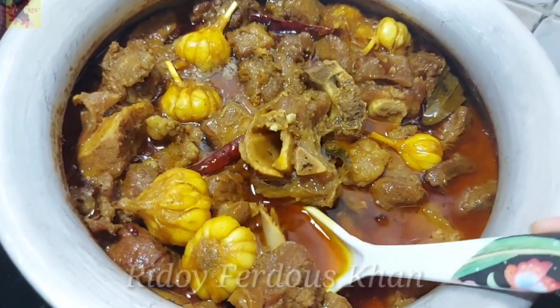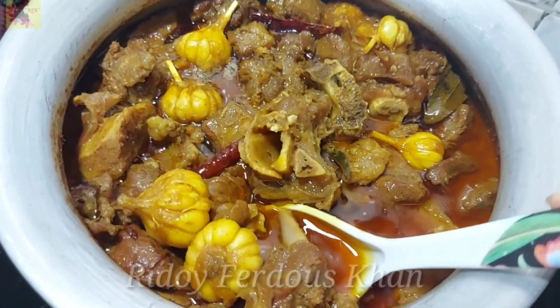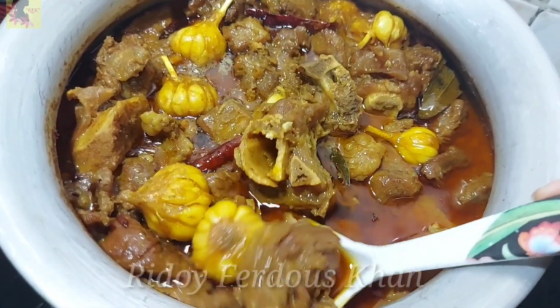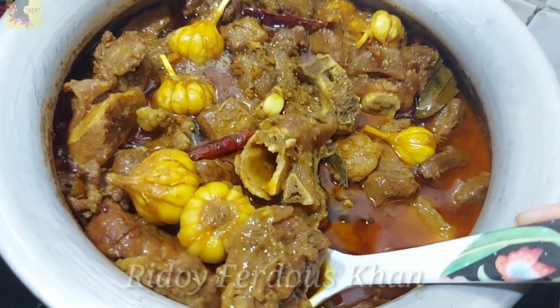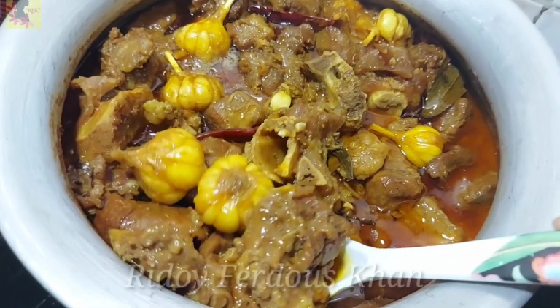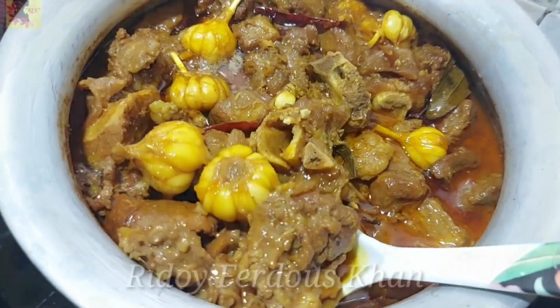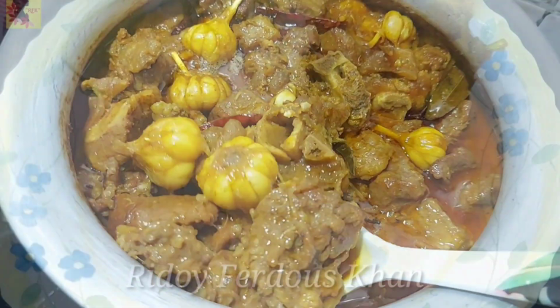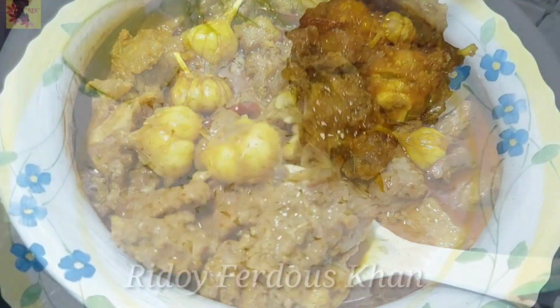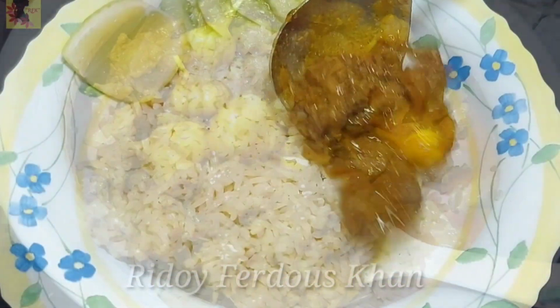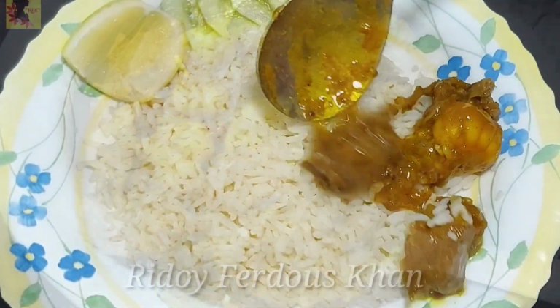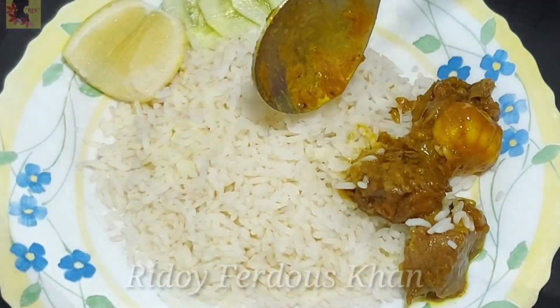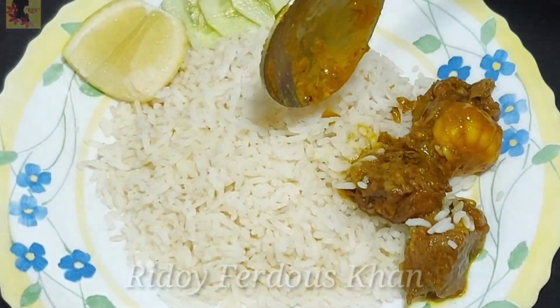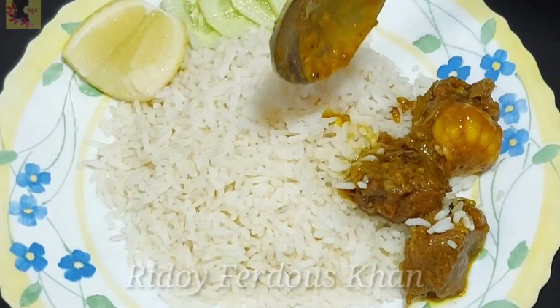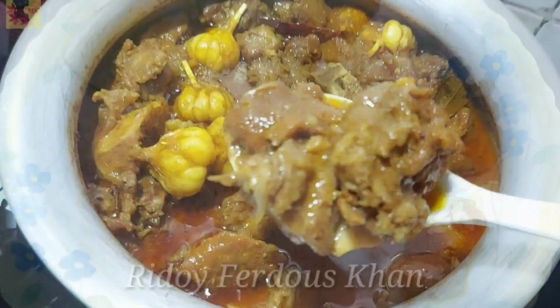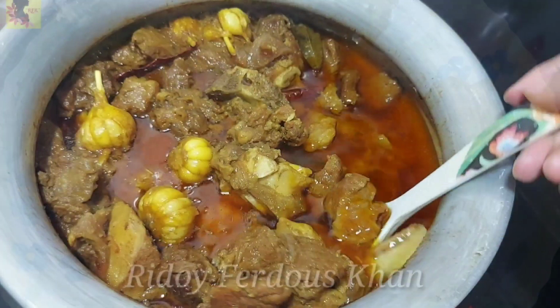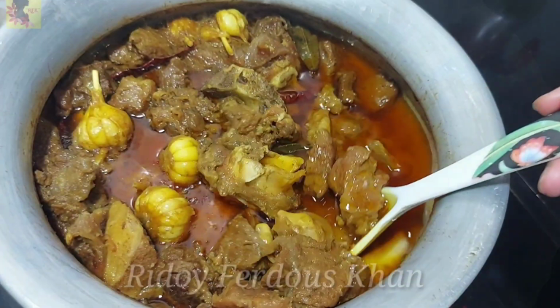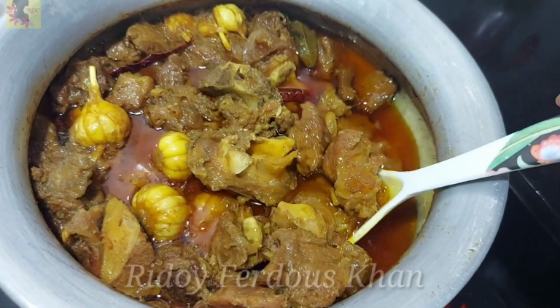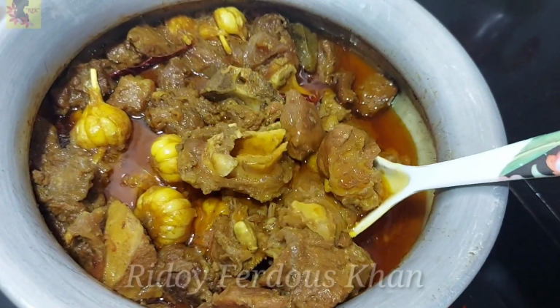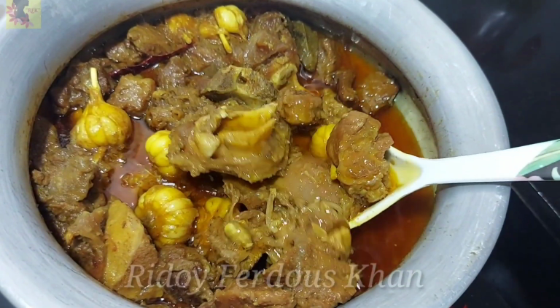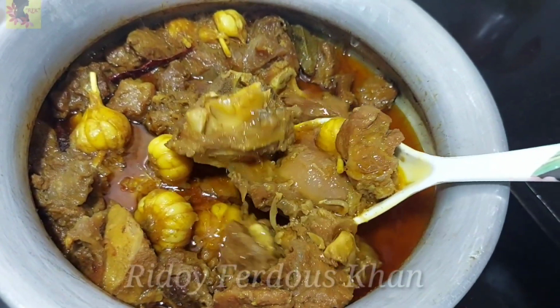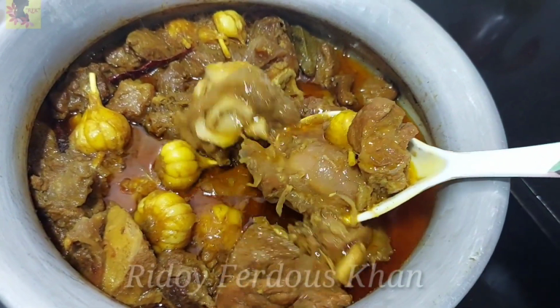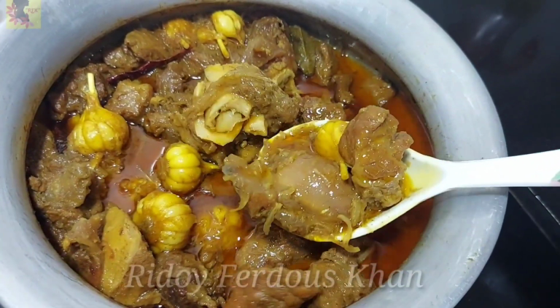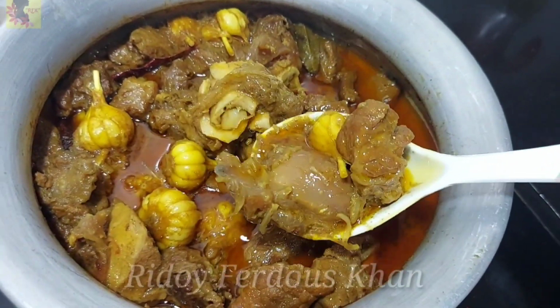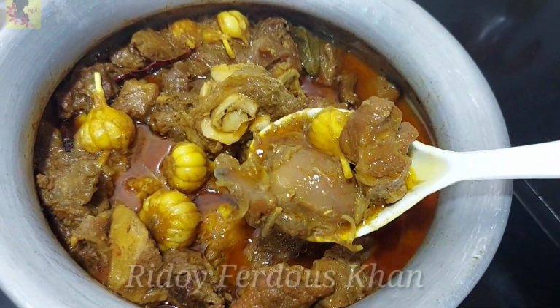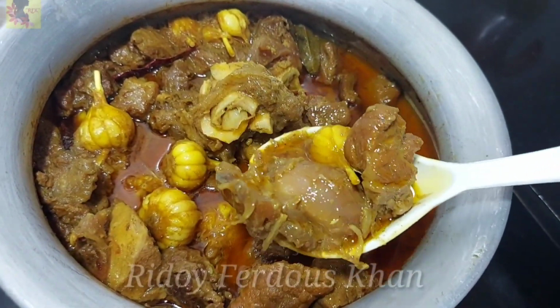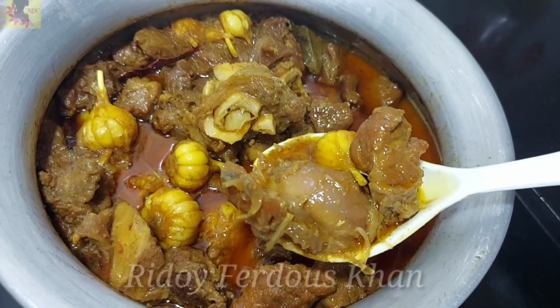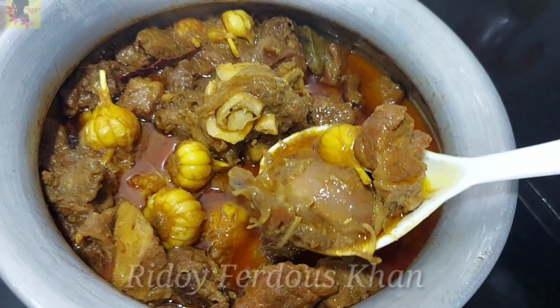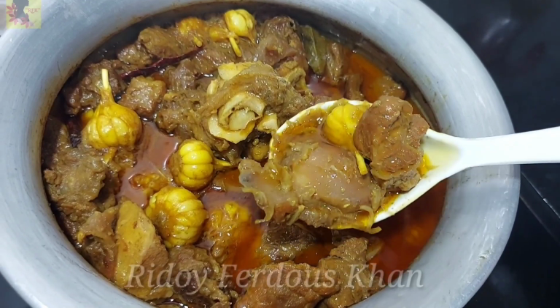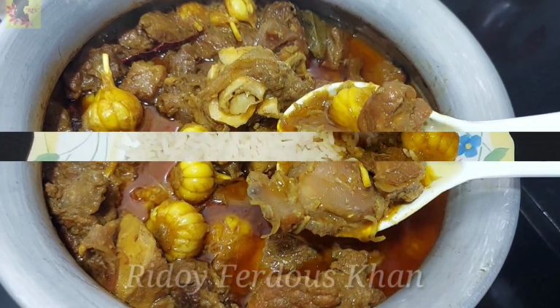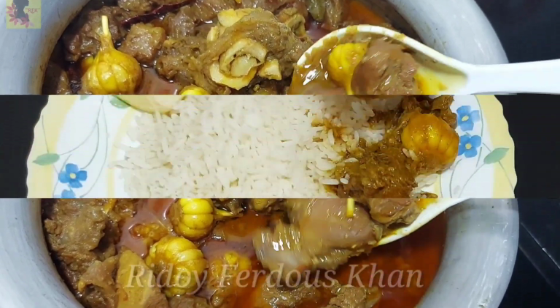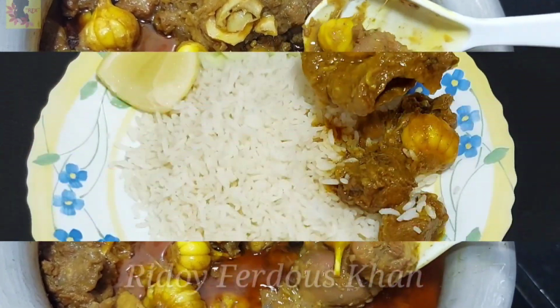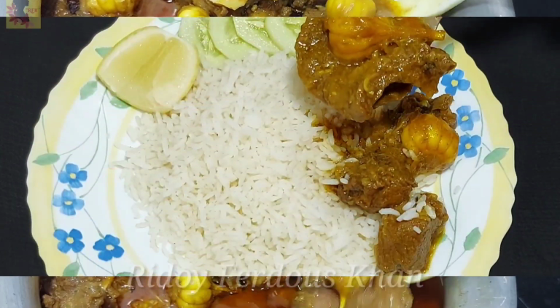Today I am going to share with you this recipe. It is a traditional recipe and a good dish.